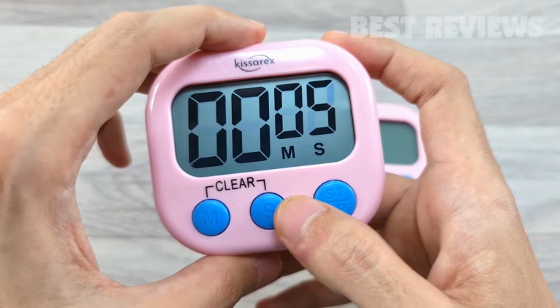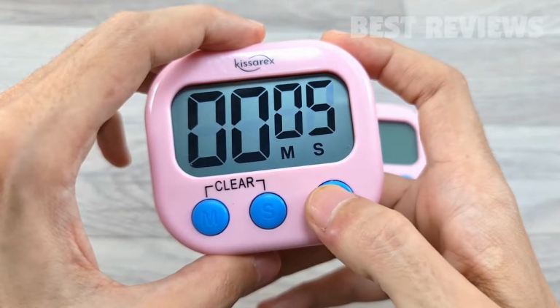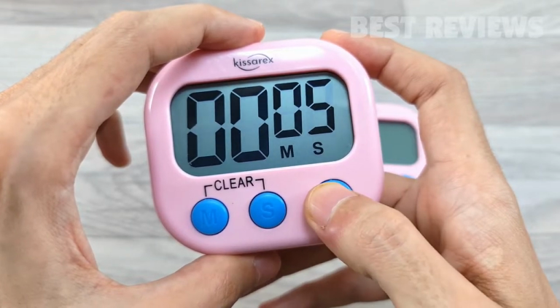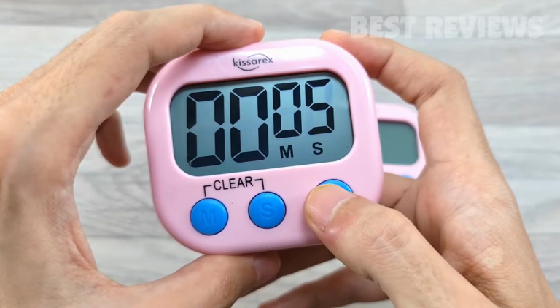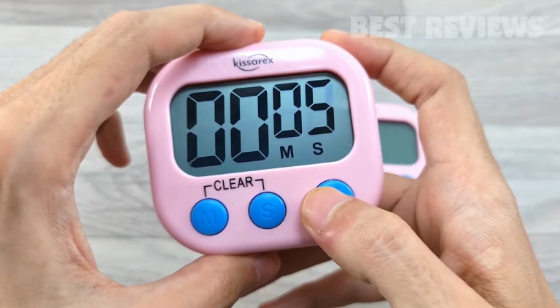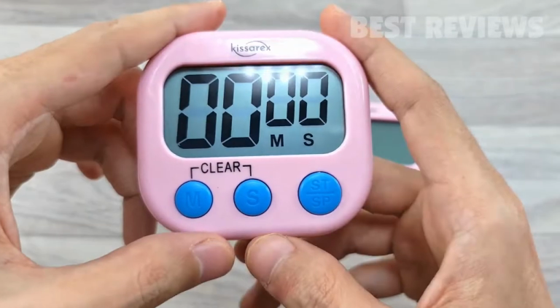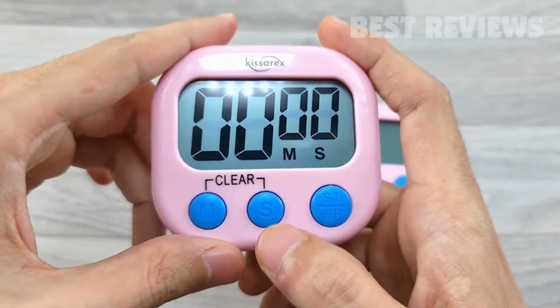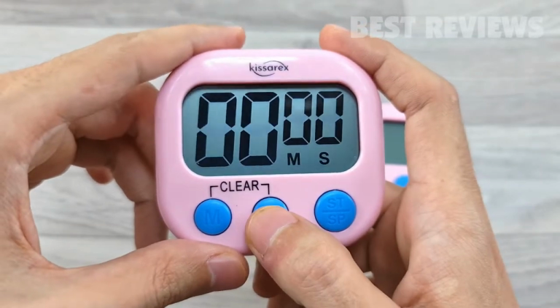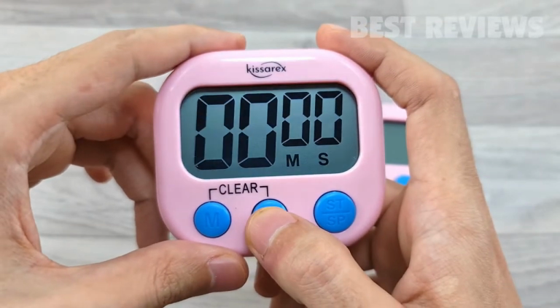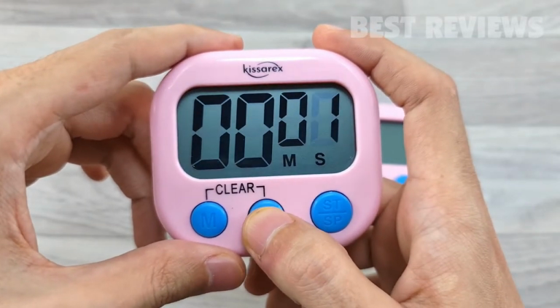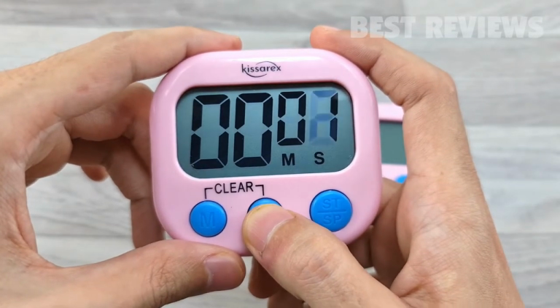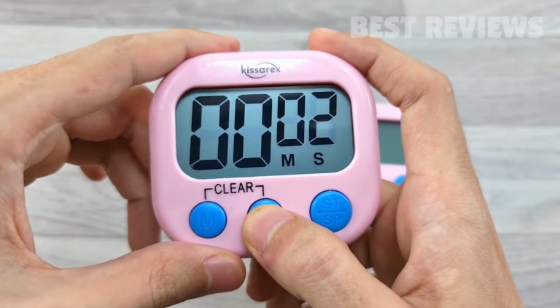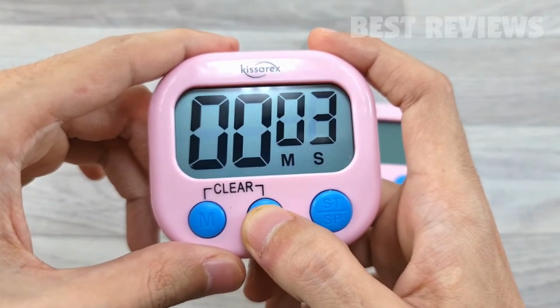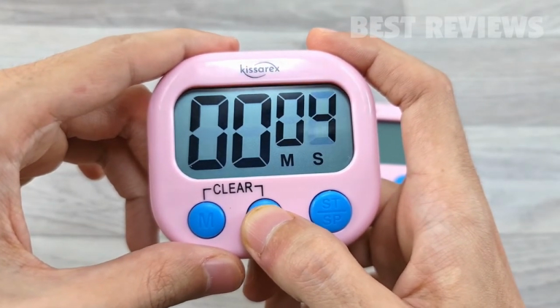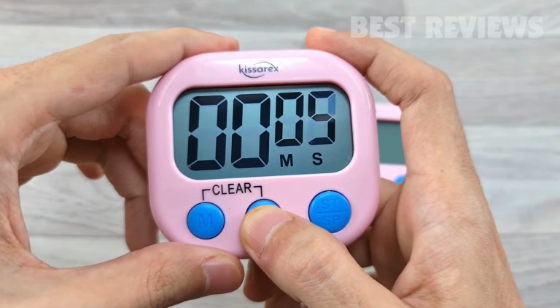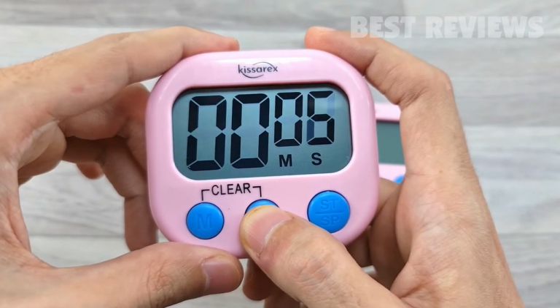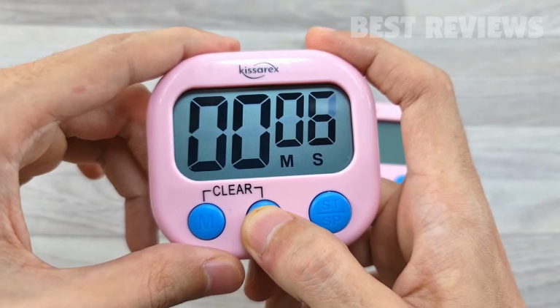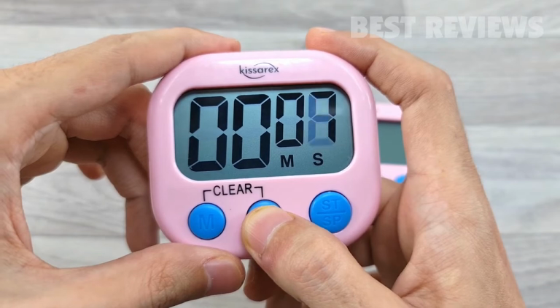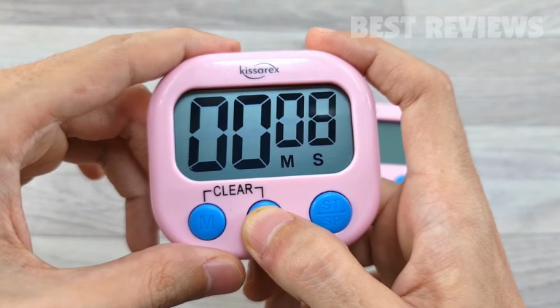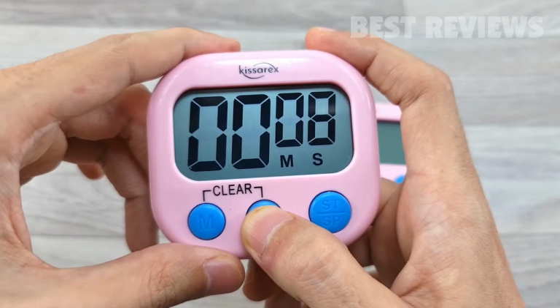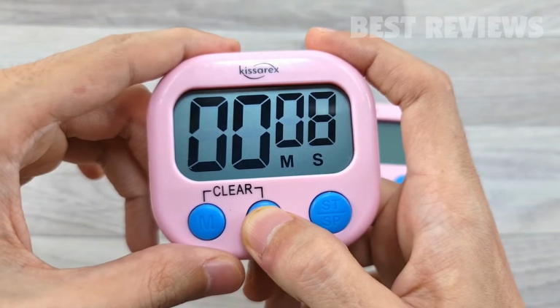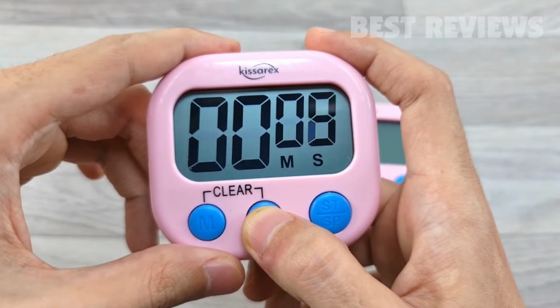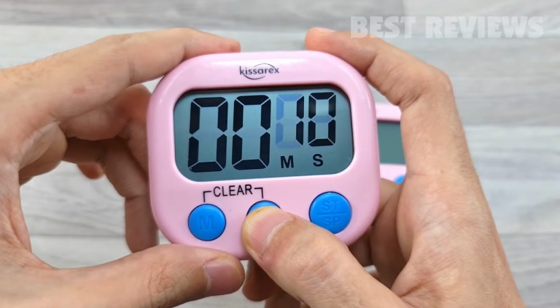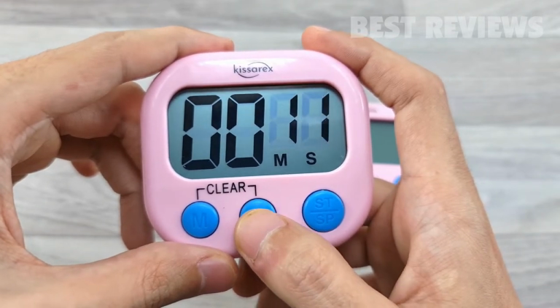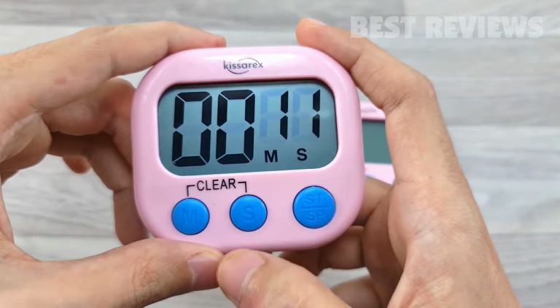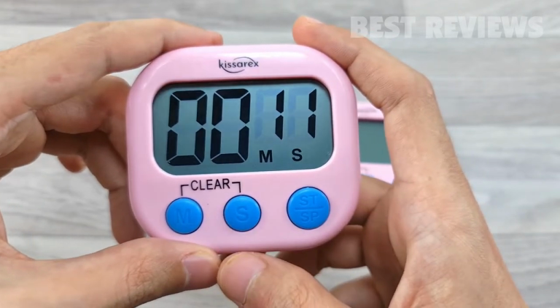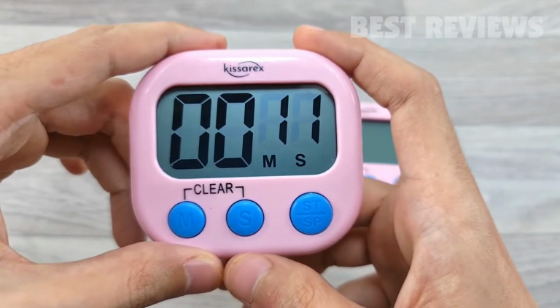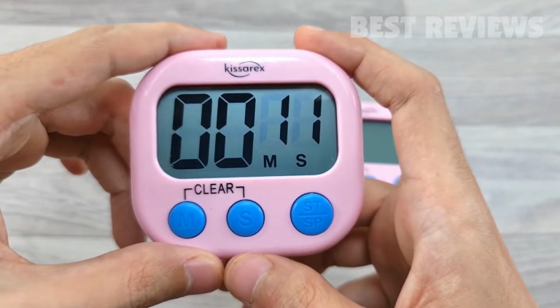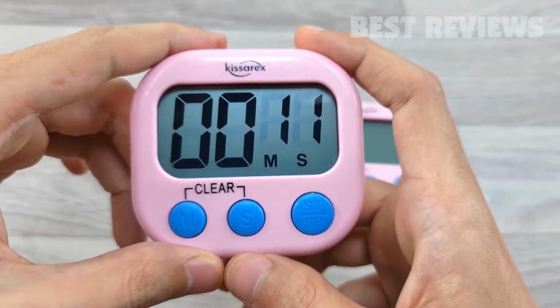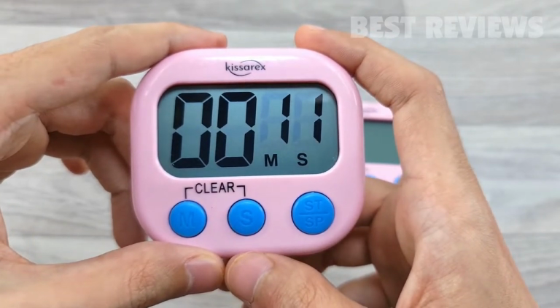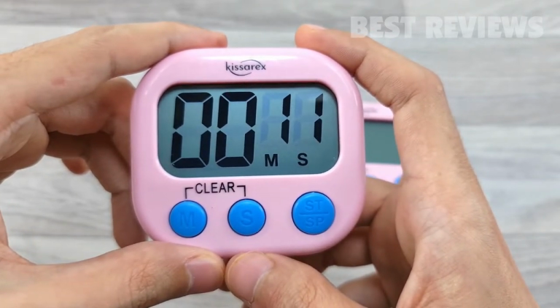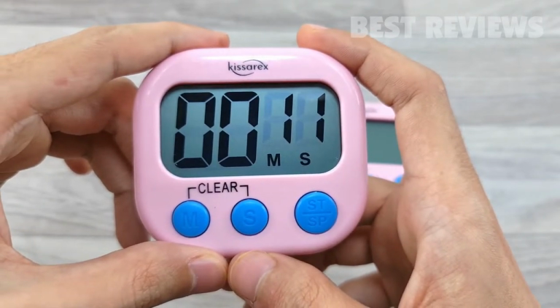The button is very sensitive. If you want to set the digital timer quickly, the time will be fast forwarded when the button is pressed for more than 2 seconds.